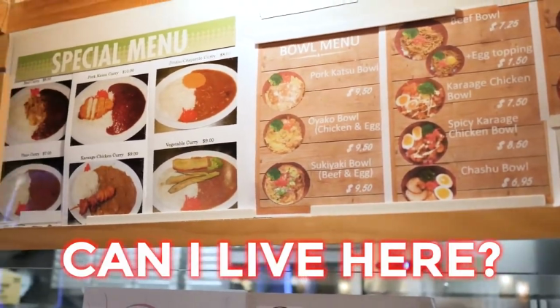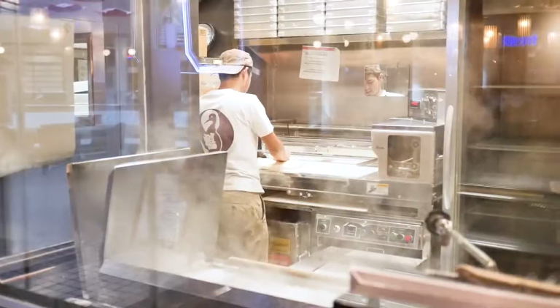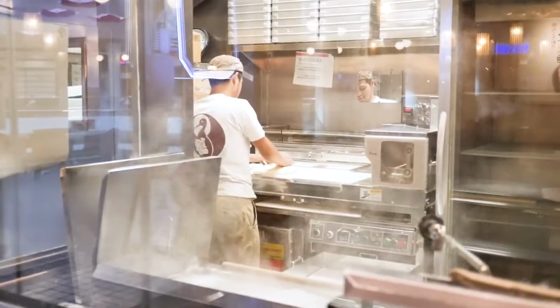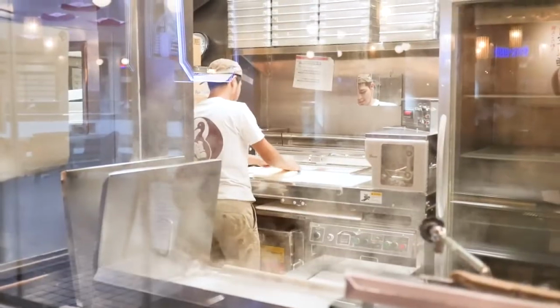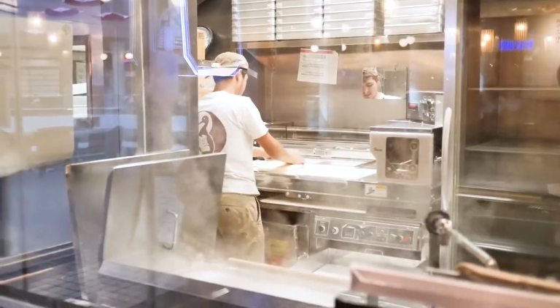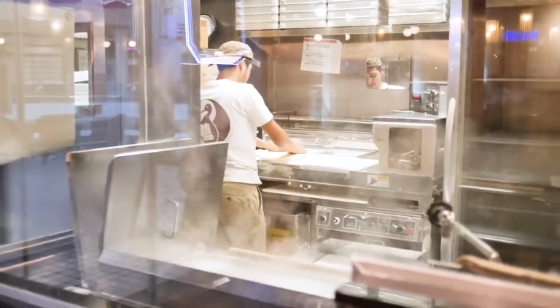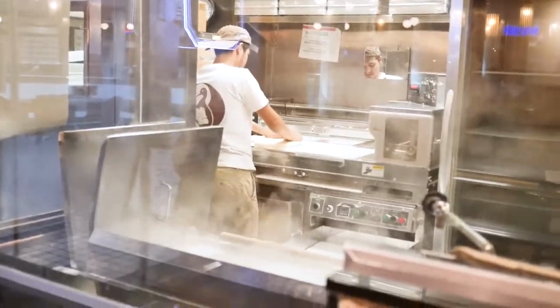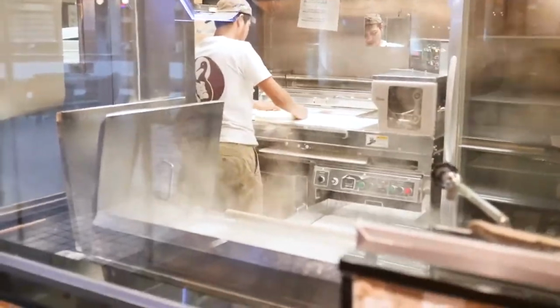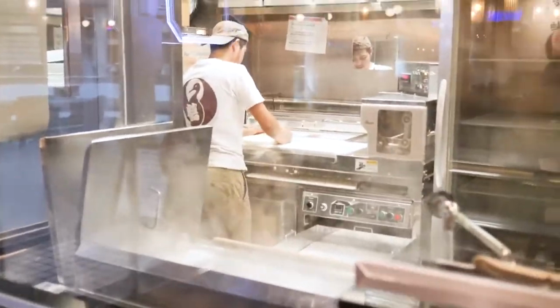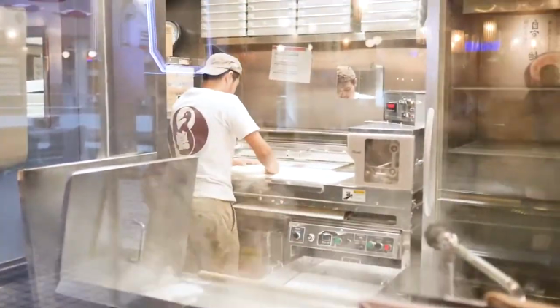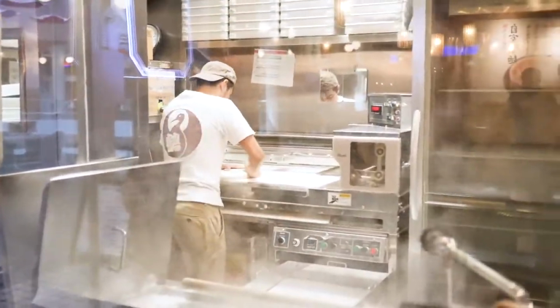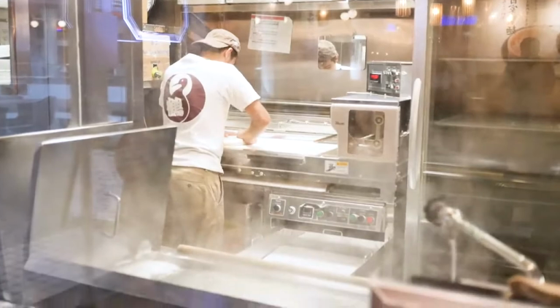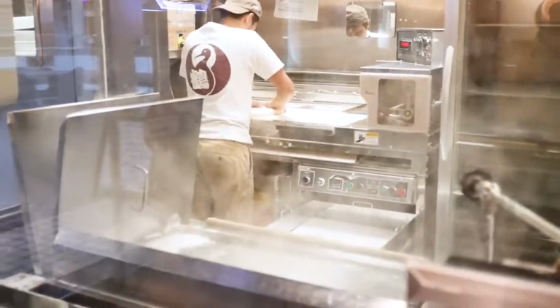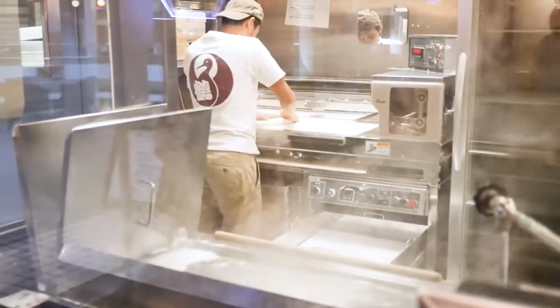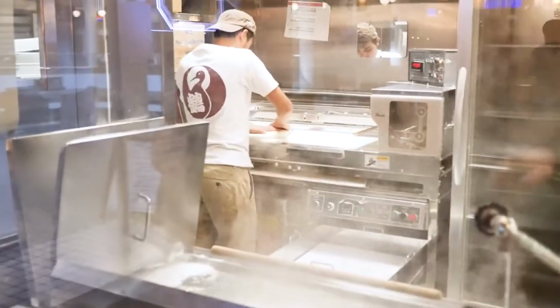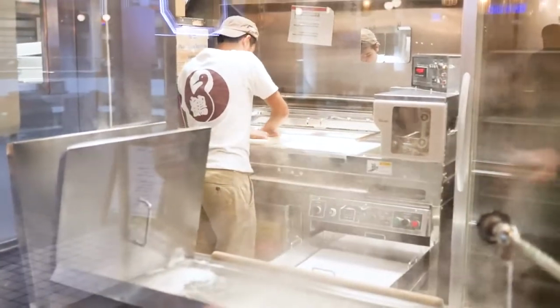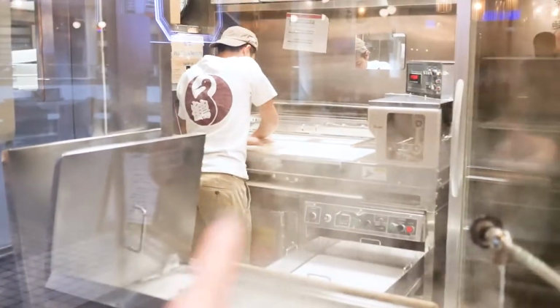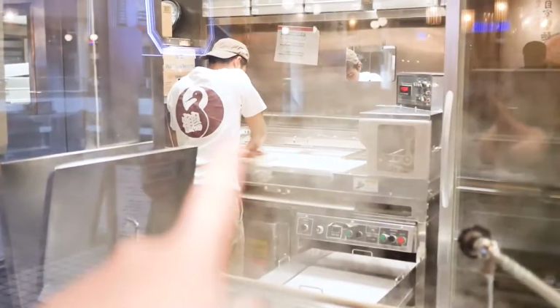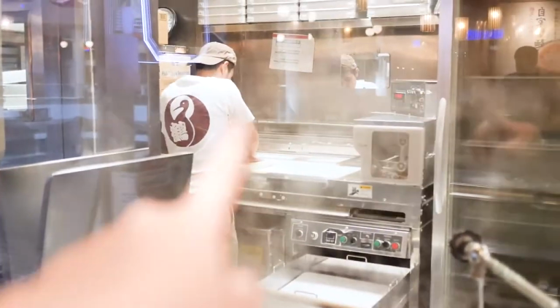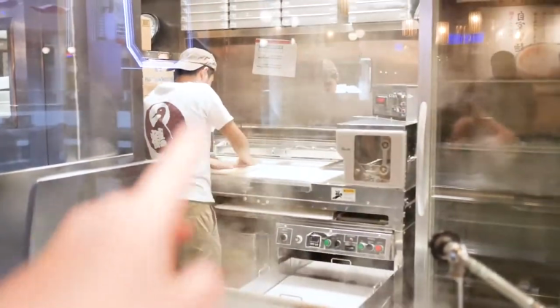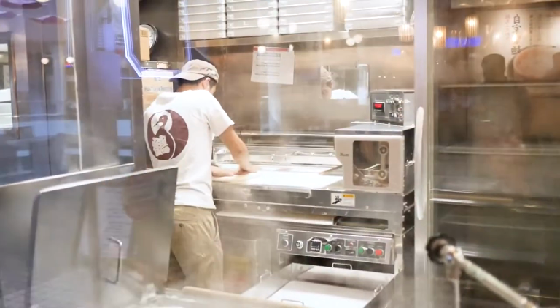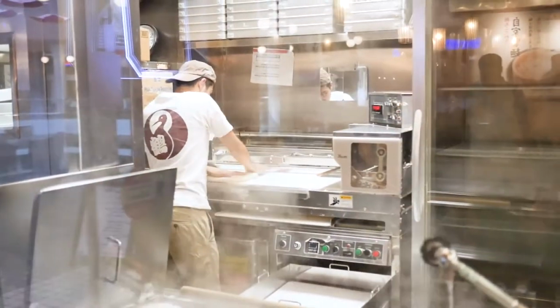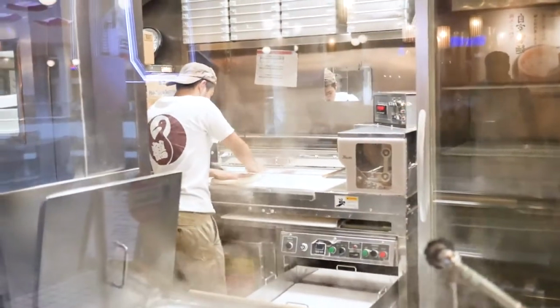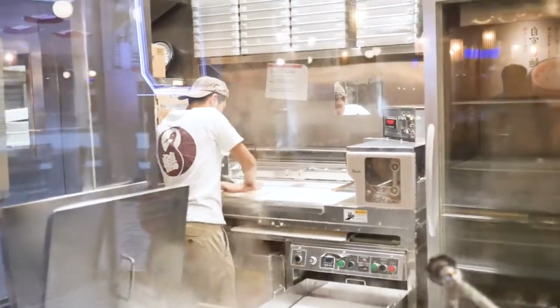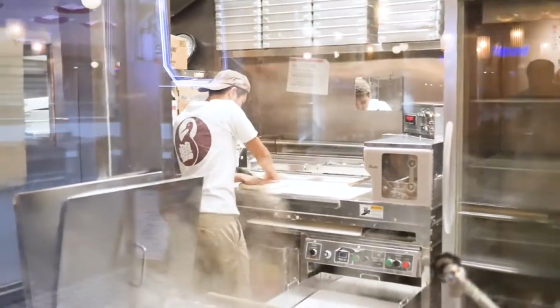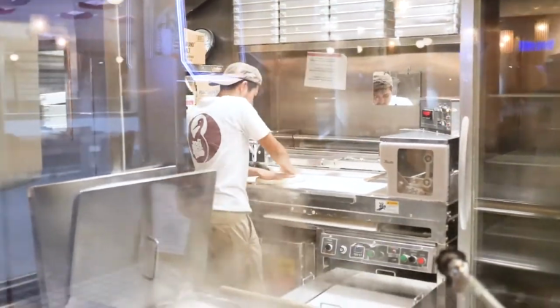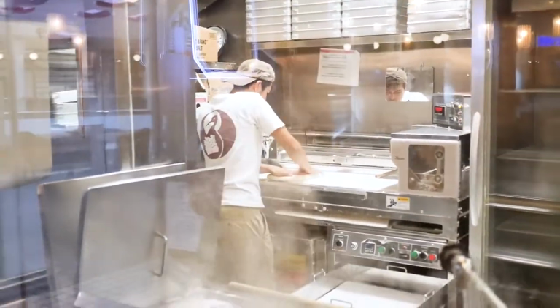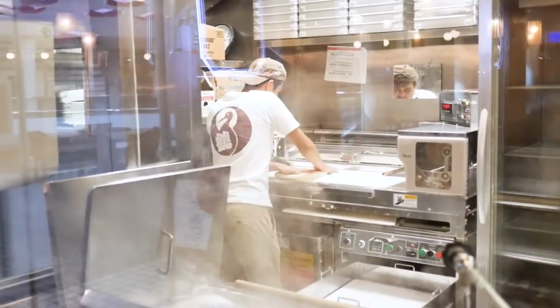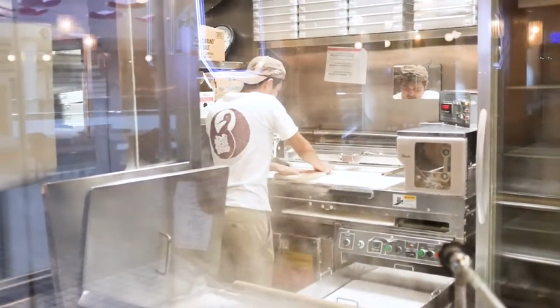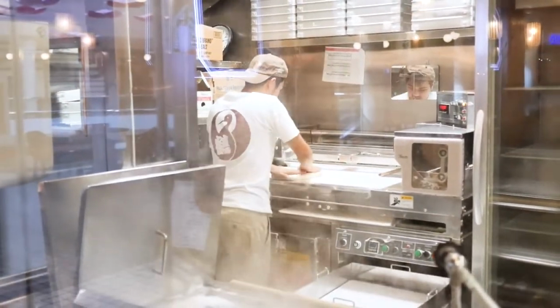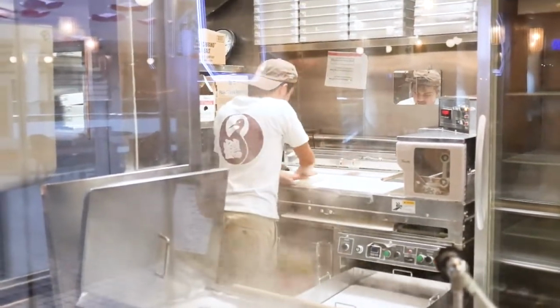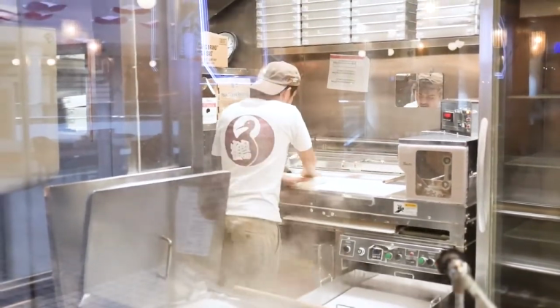And over here is where they cook the udon and you can also see them cutting it.